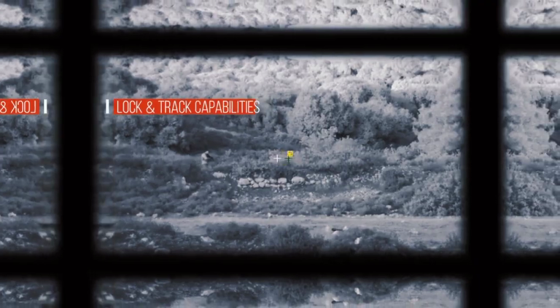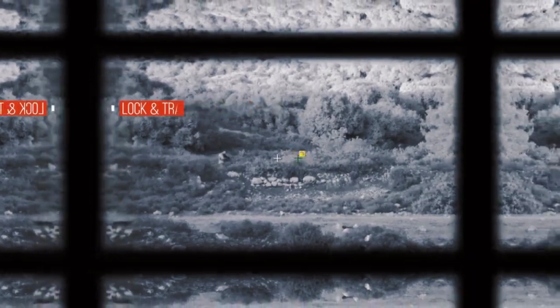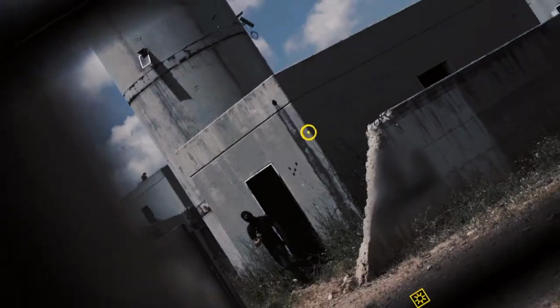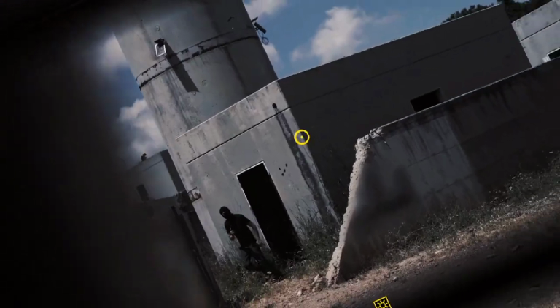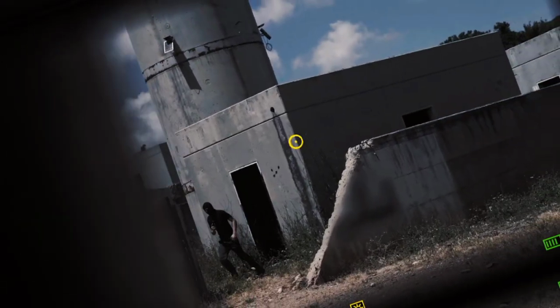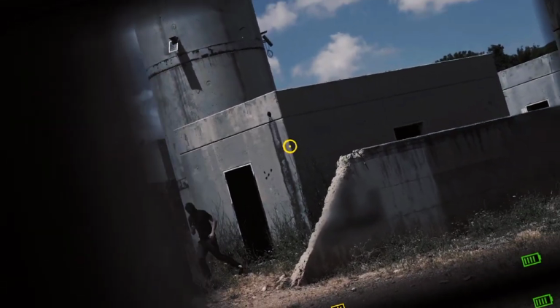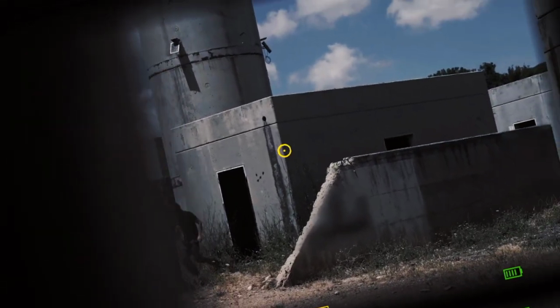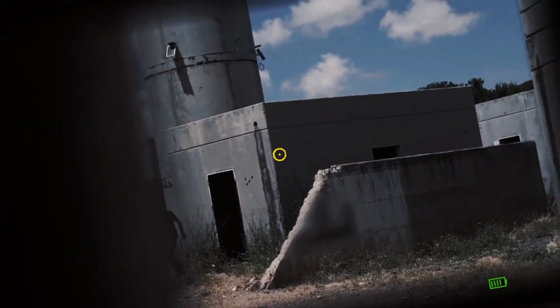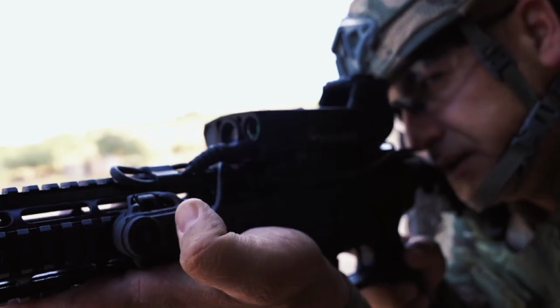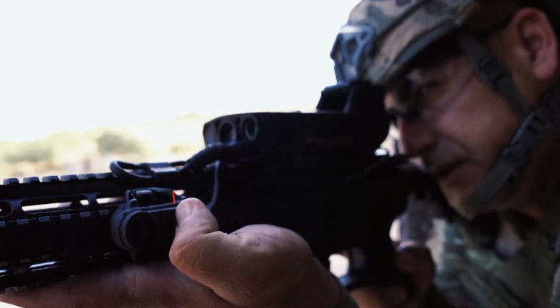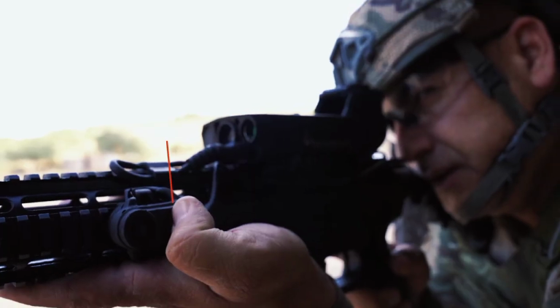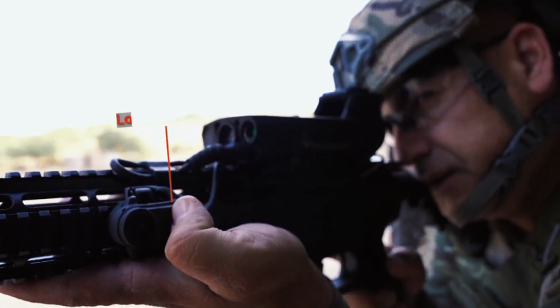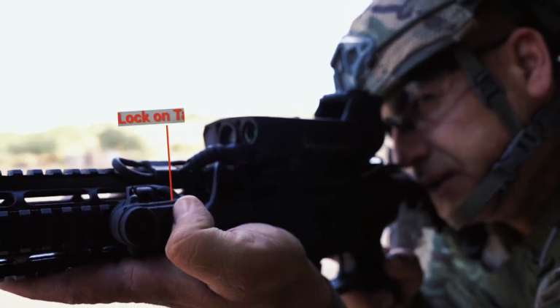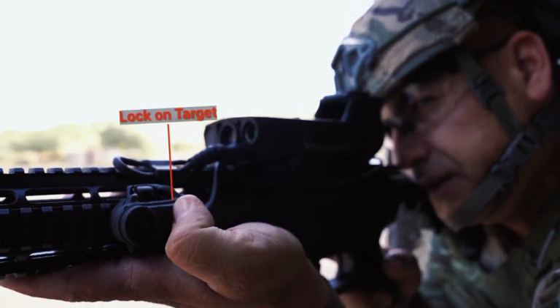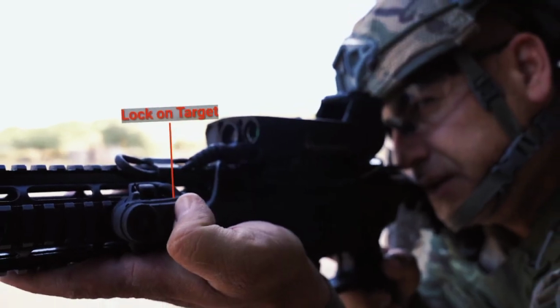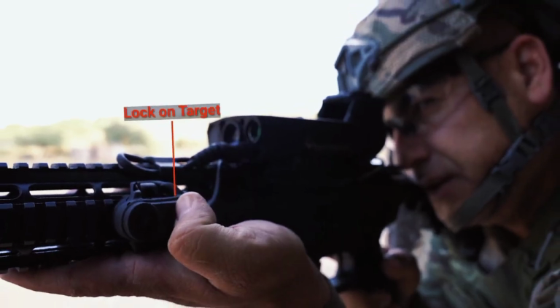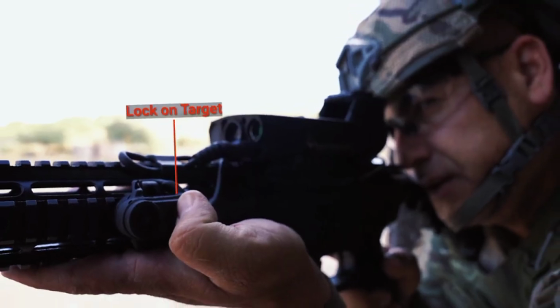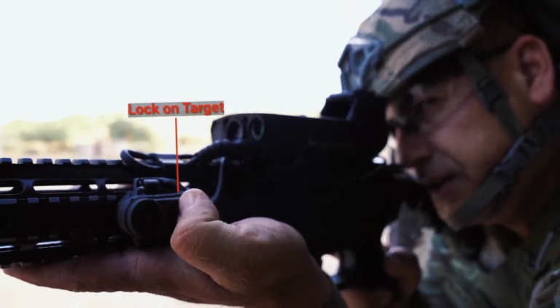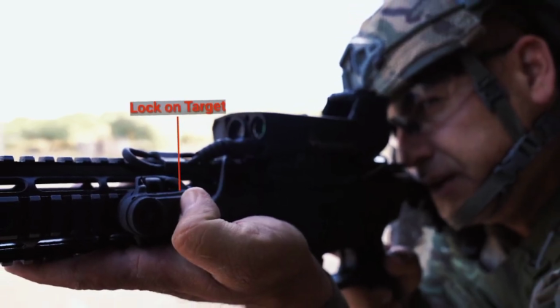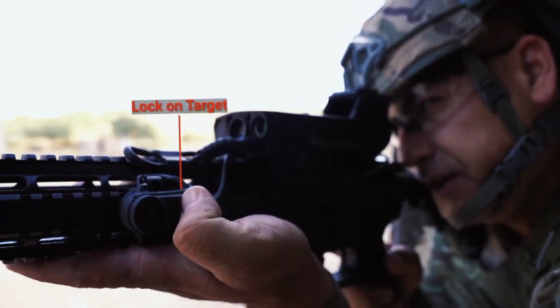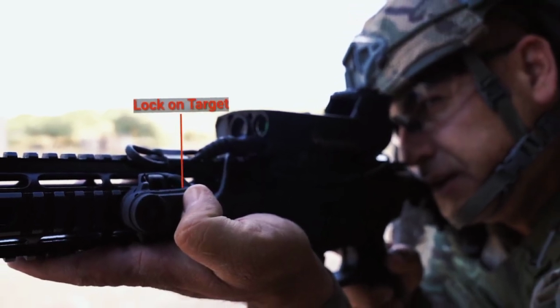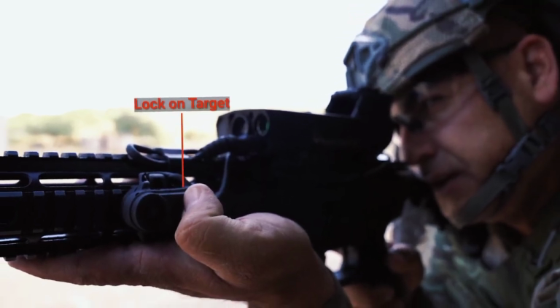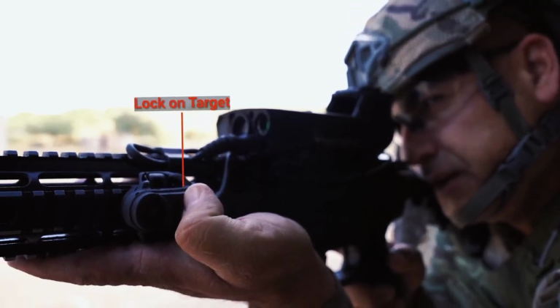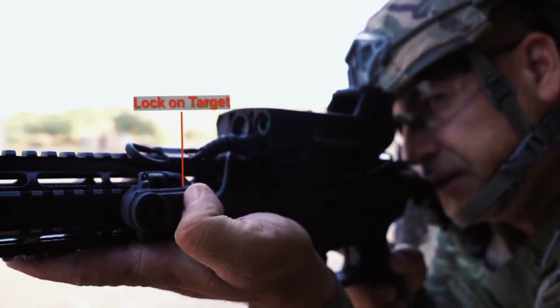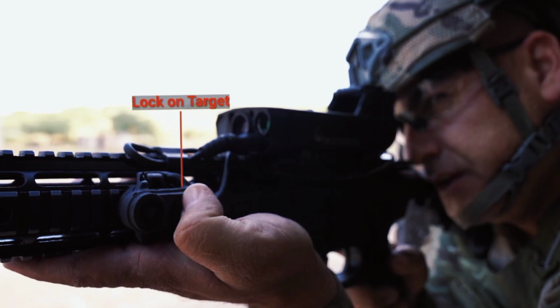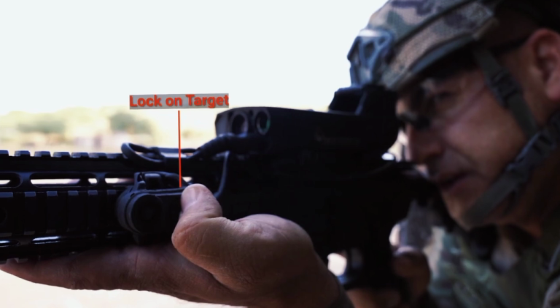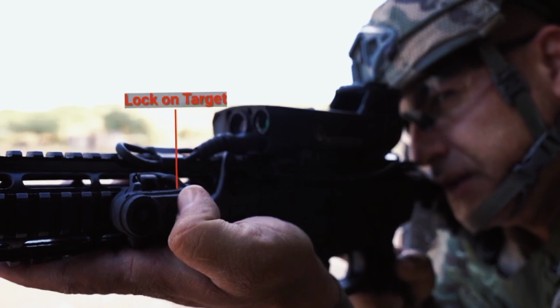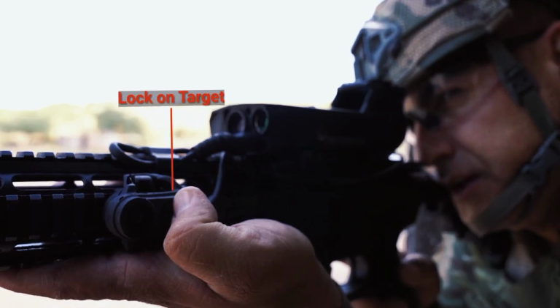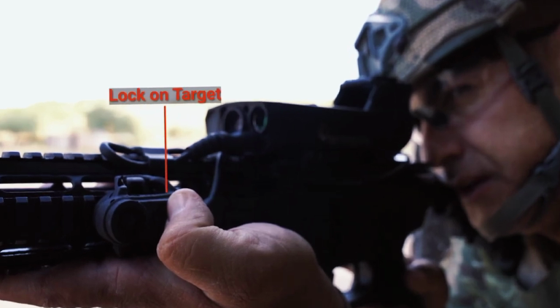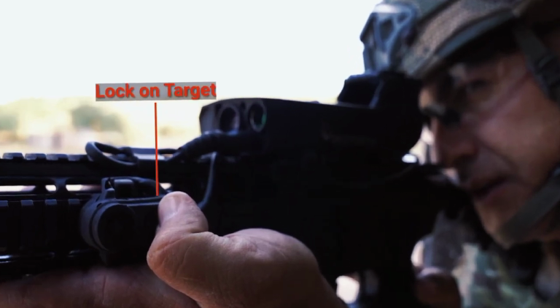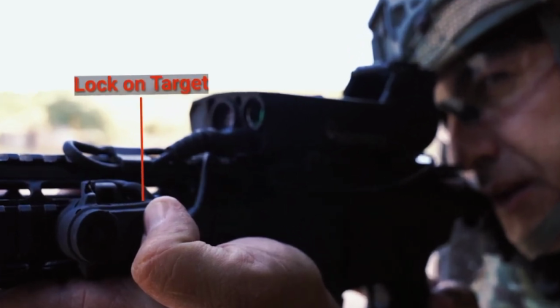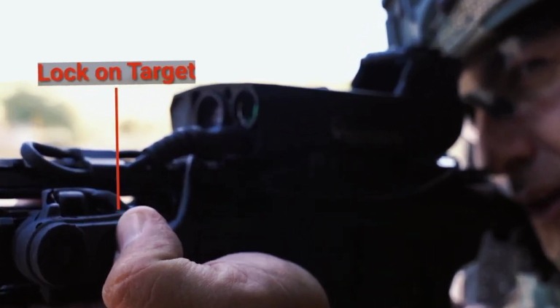It also has a unique feature called Lock Track Hit, which ensures that the weapon only fires when it has a guaranteed hit on the target.